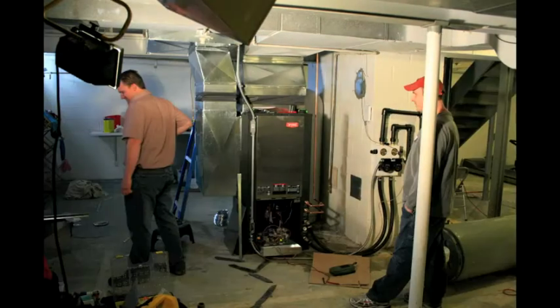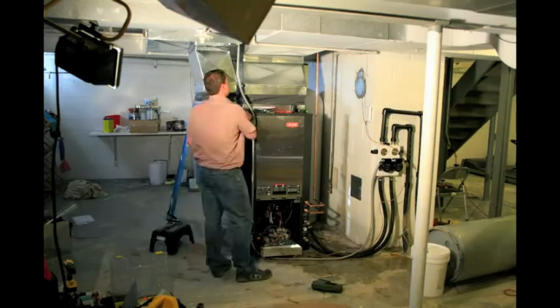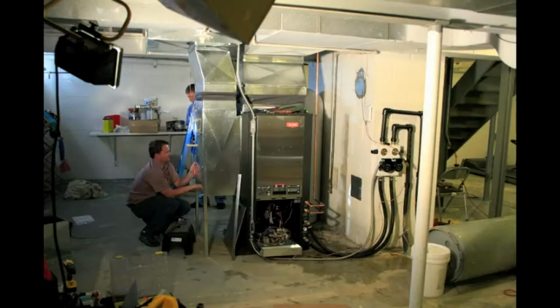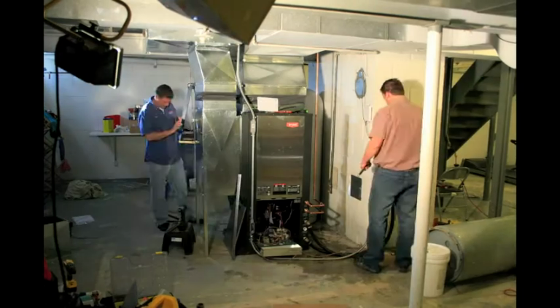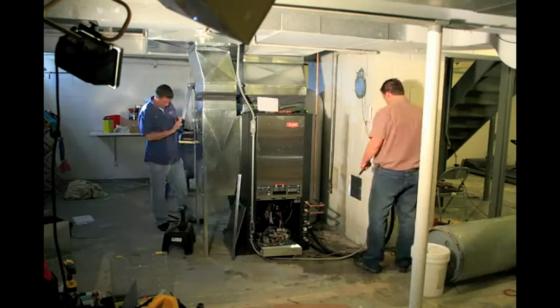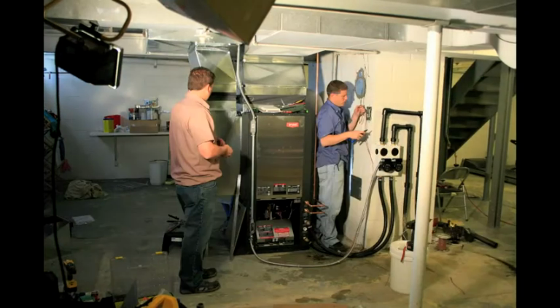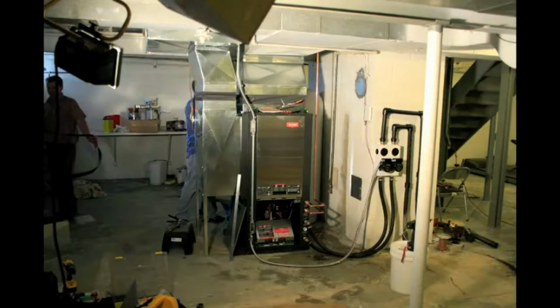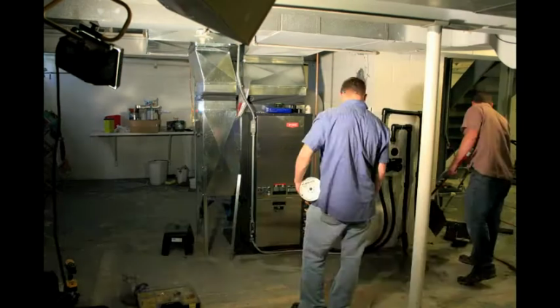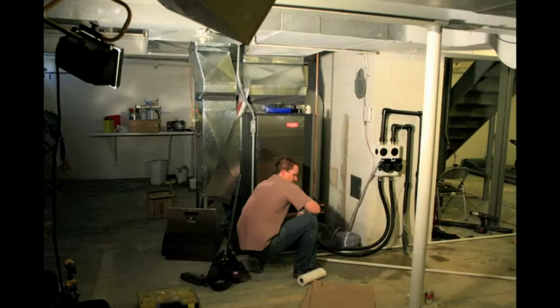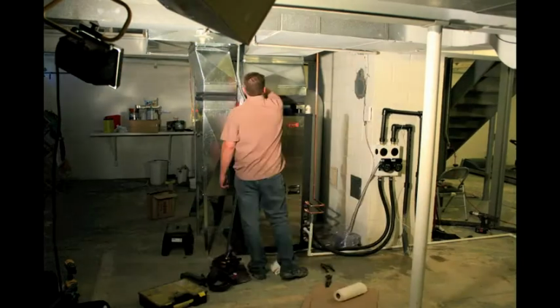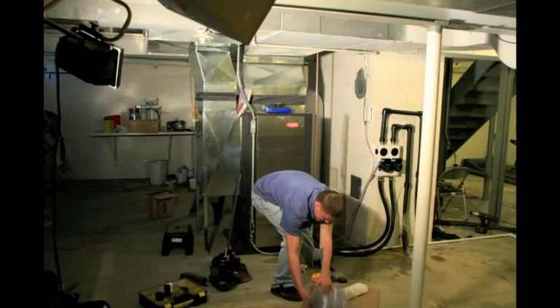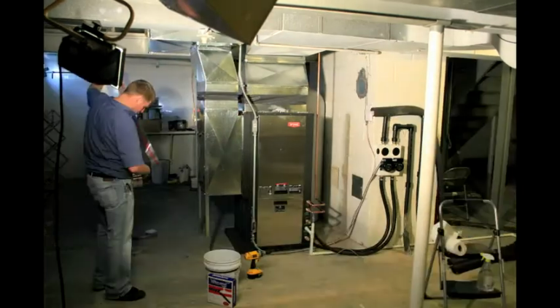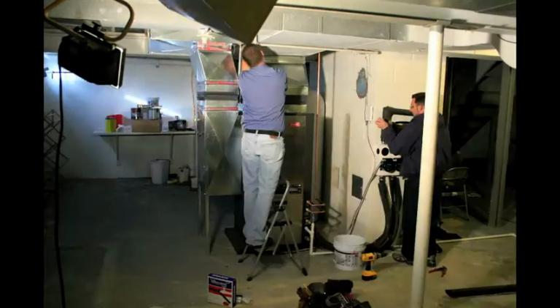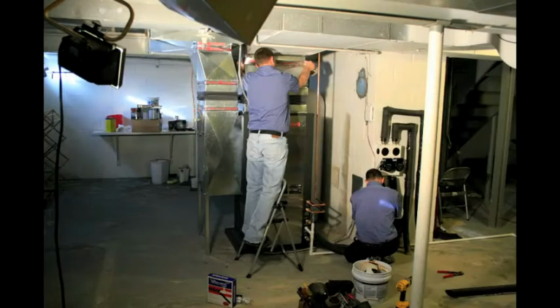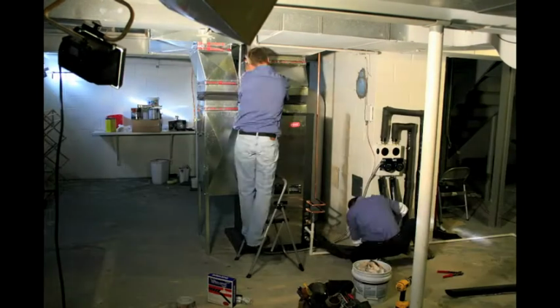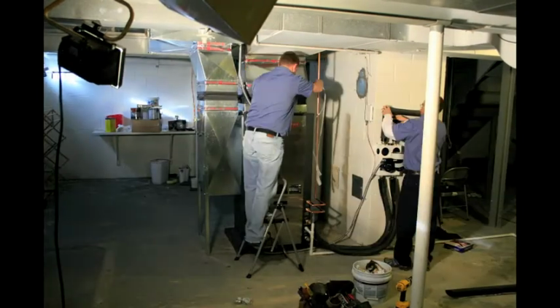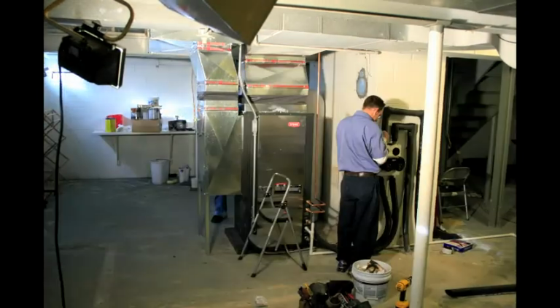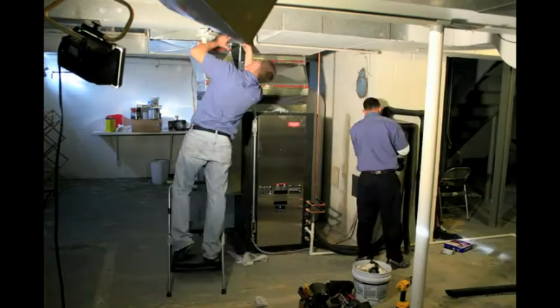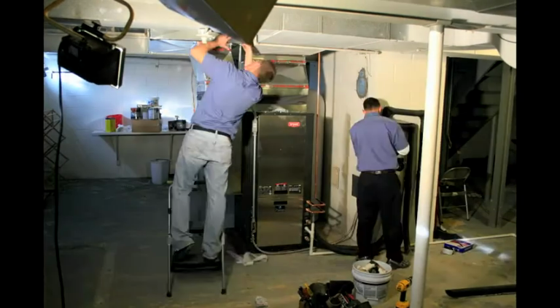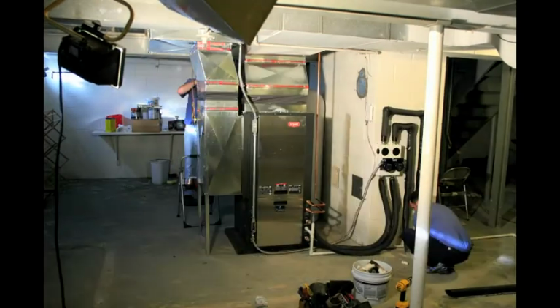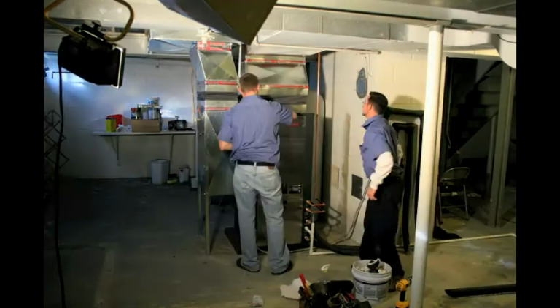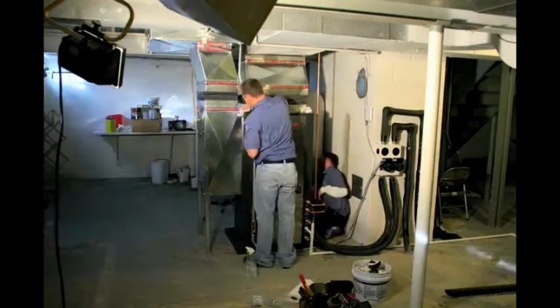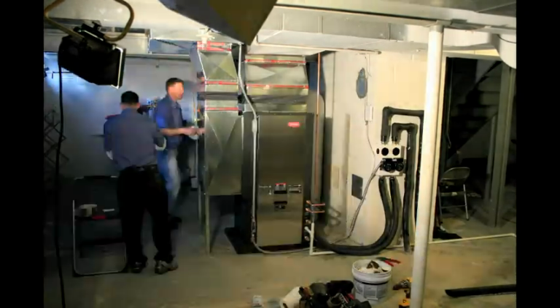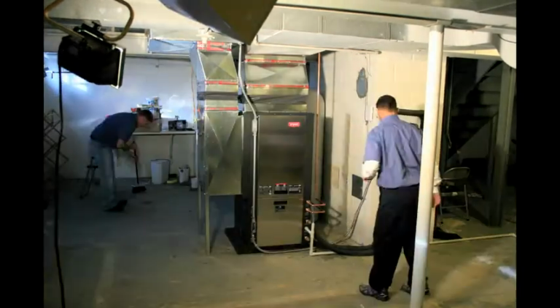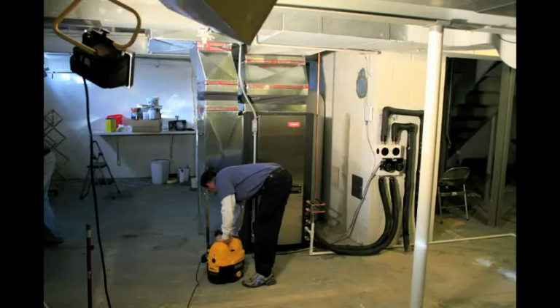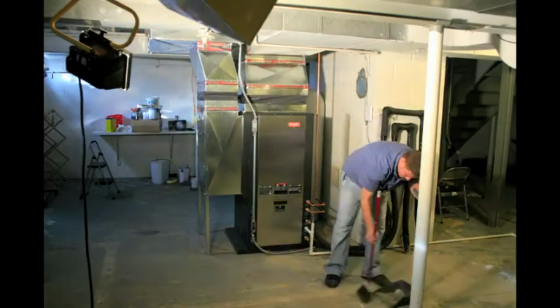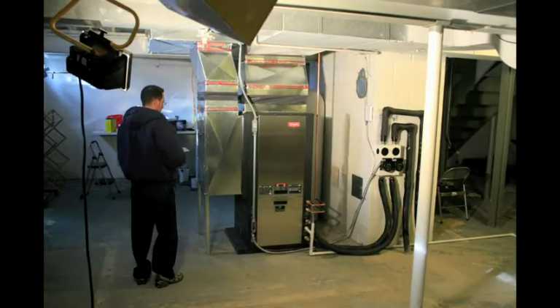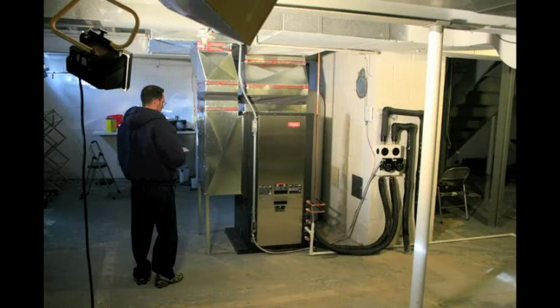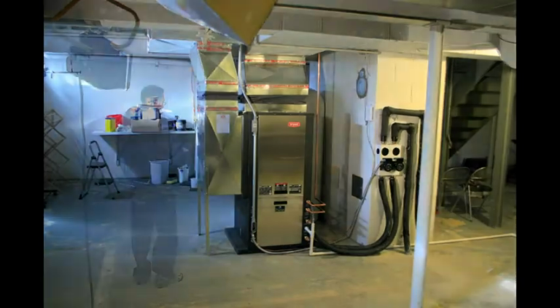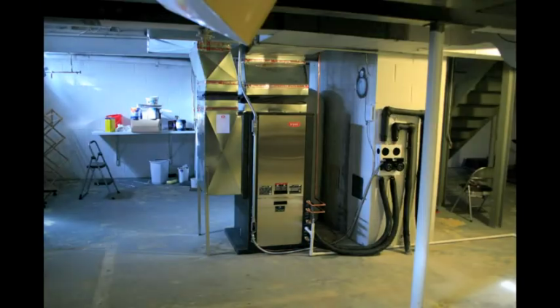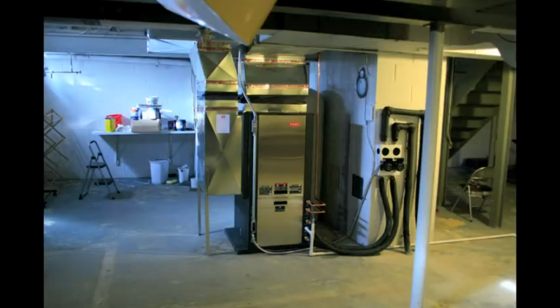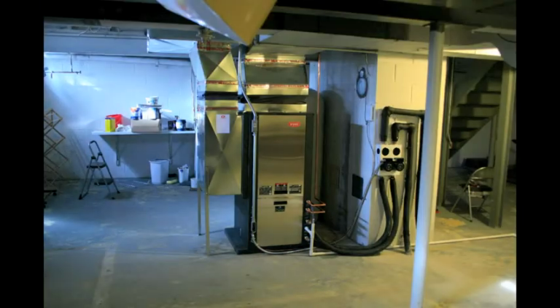Call Complete Comfort to get more information on how a geothermal system can start saving you money today.